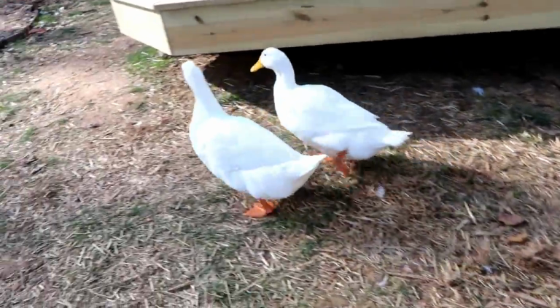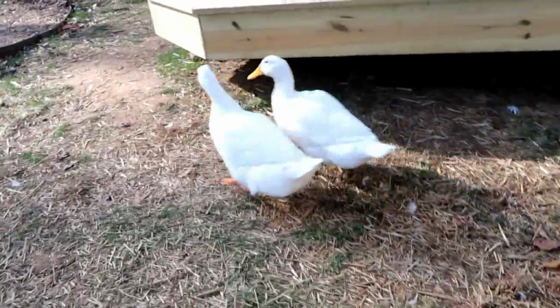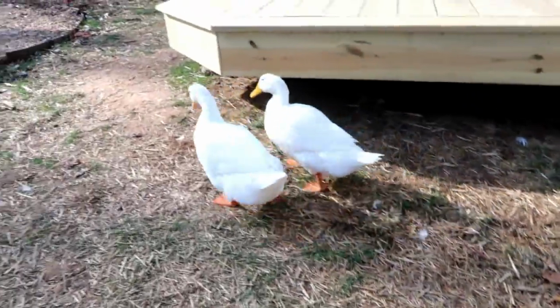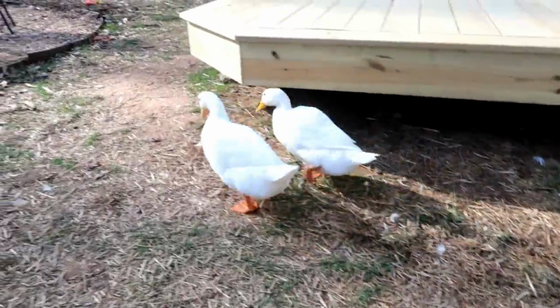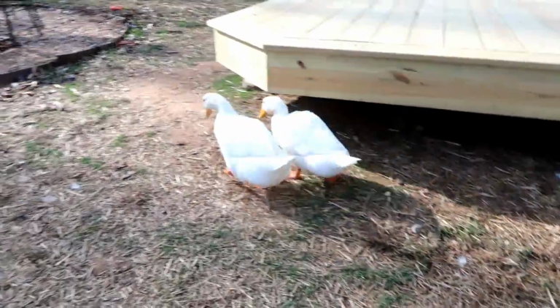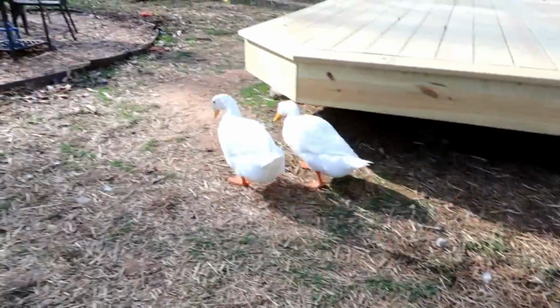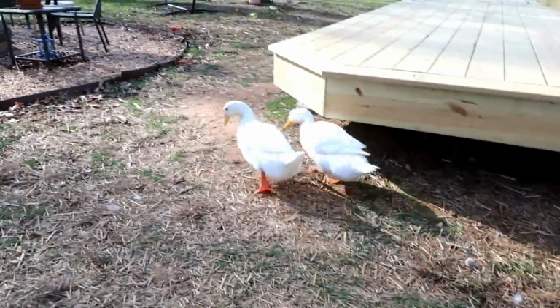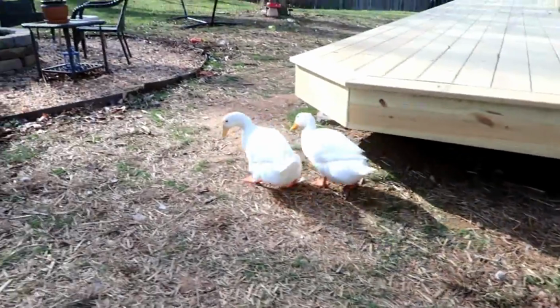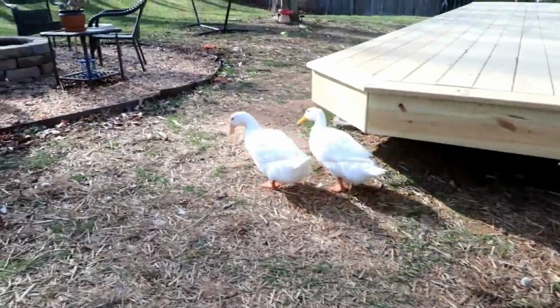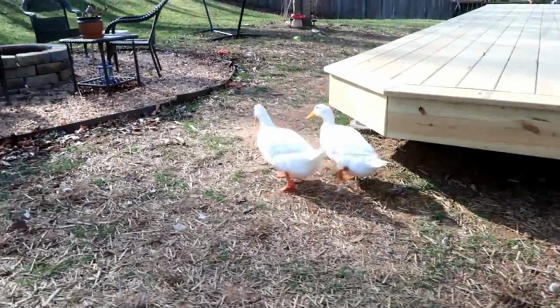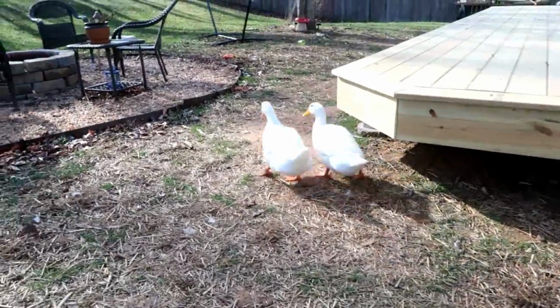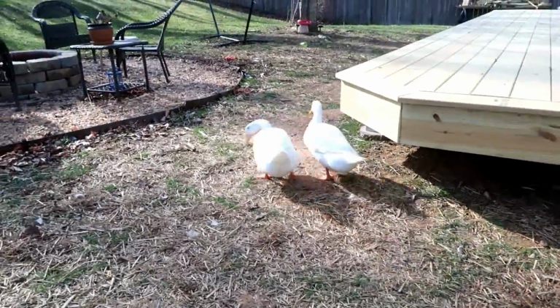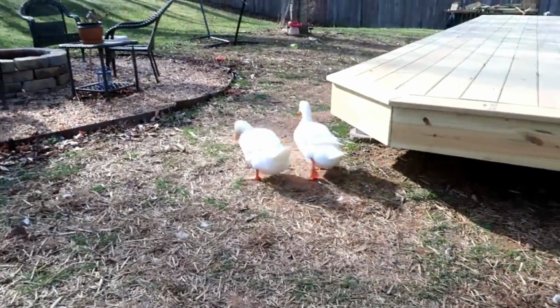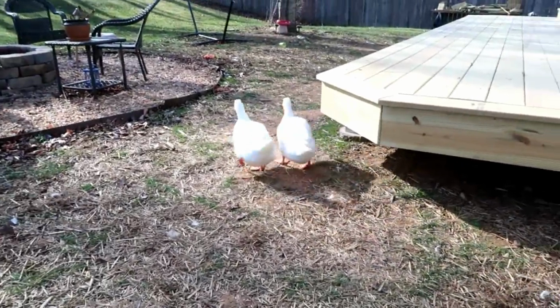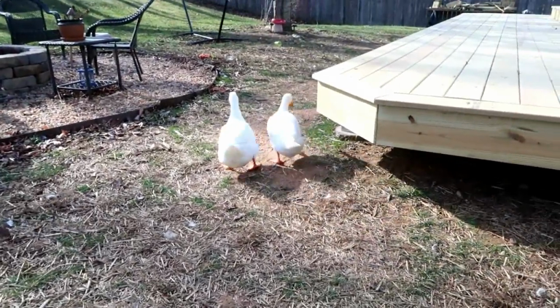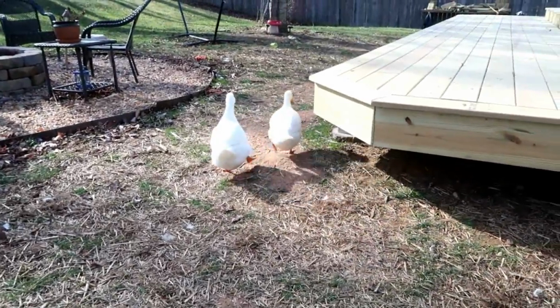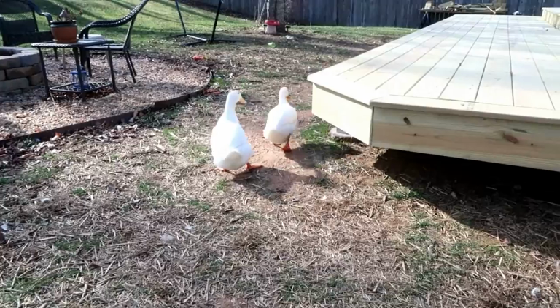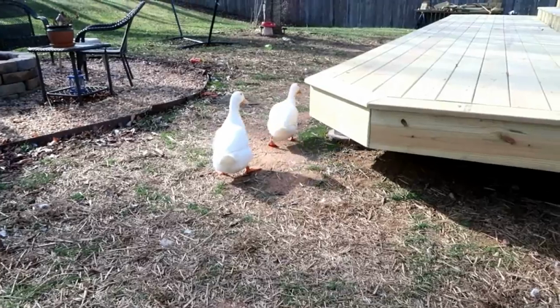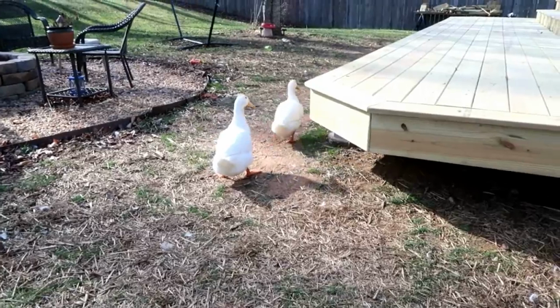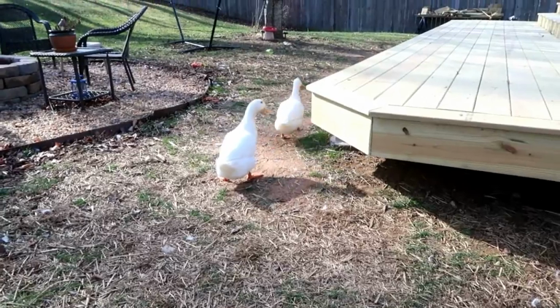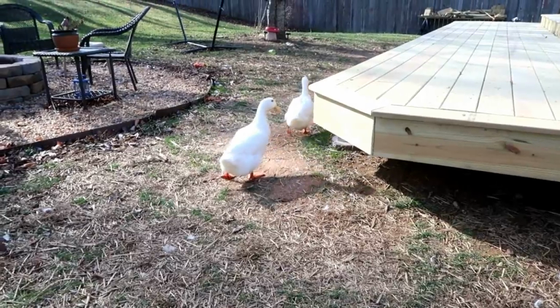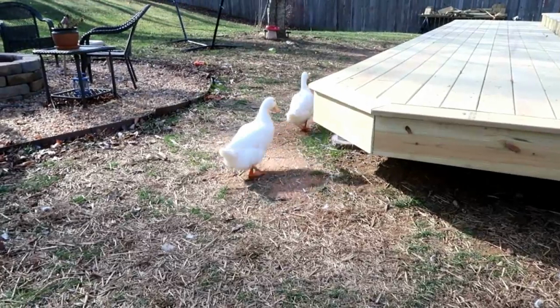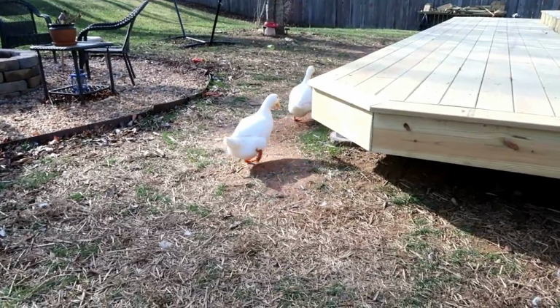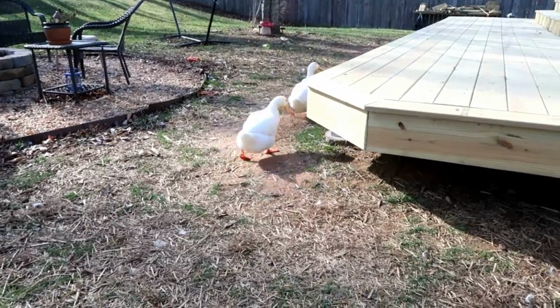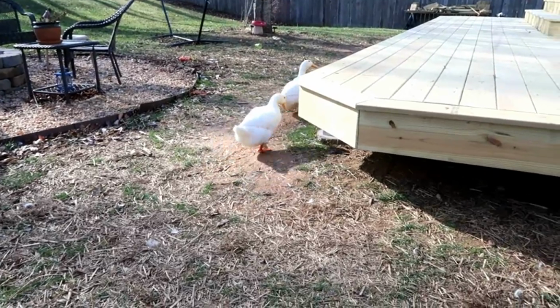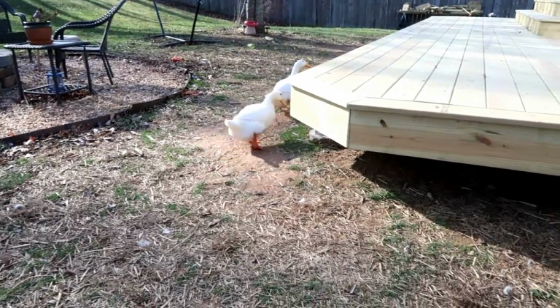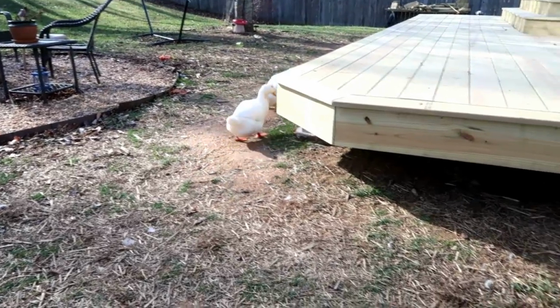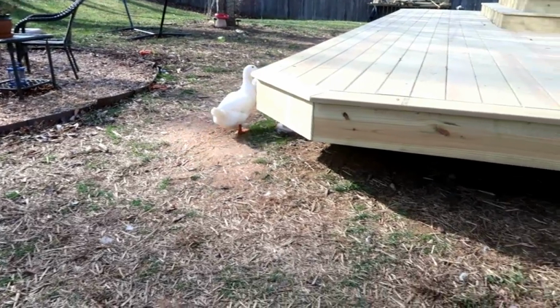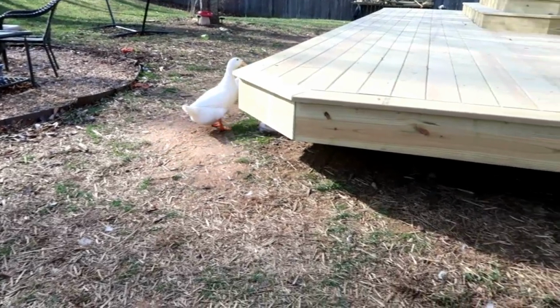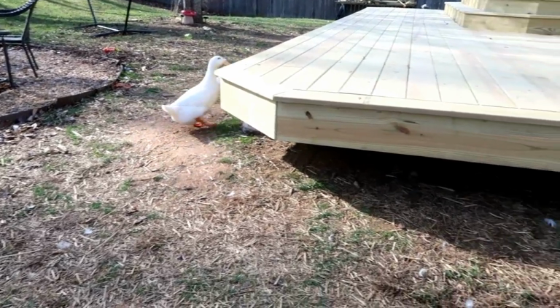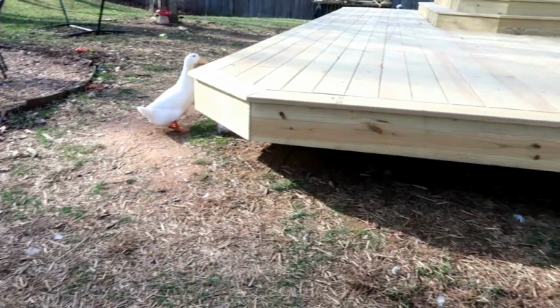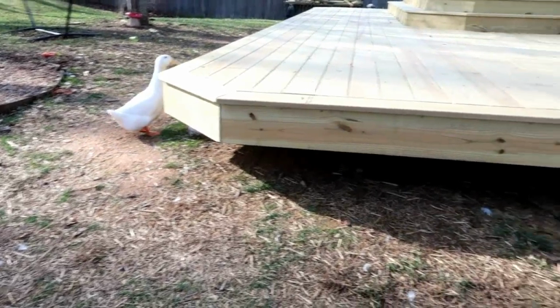She comes running when we come out with food and stuff. So she acts really normal.